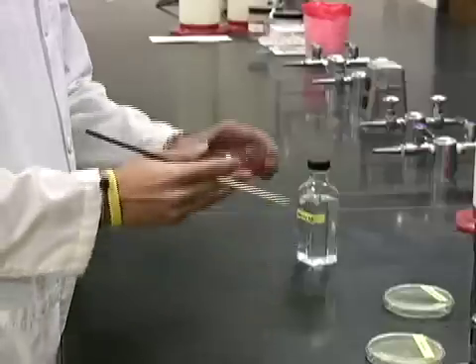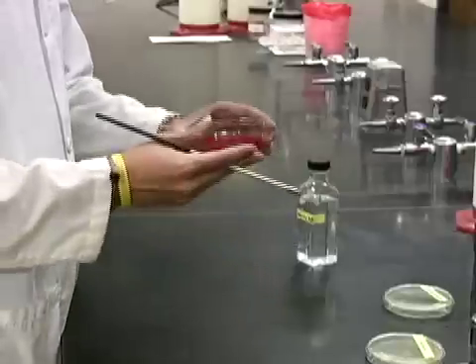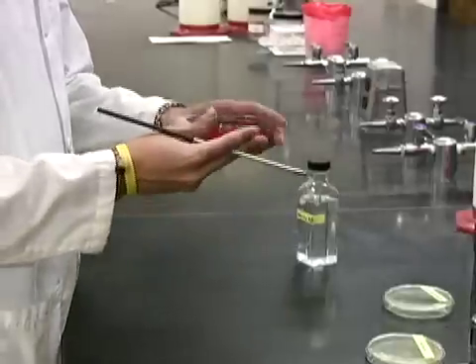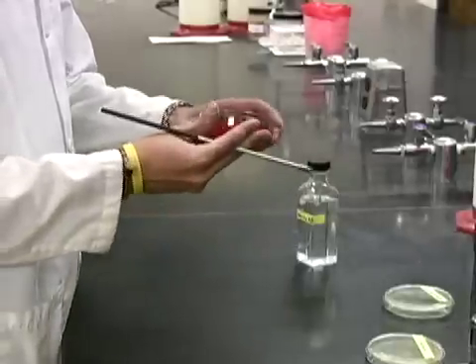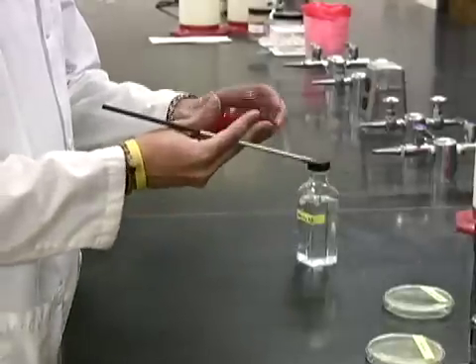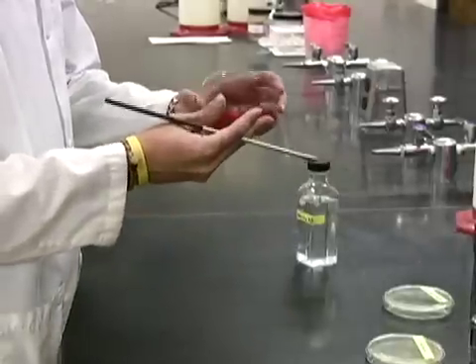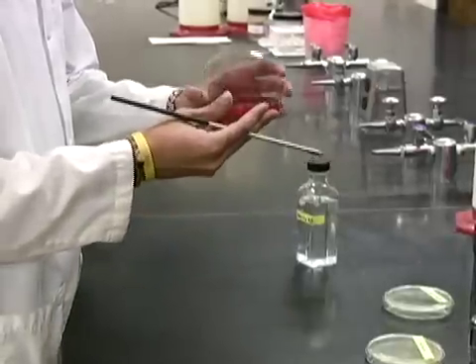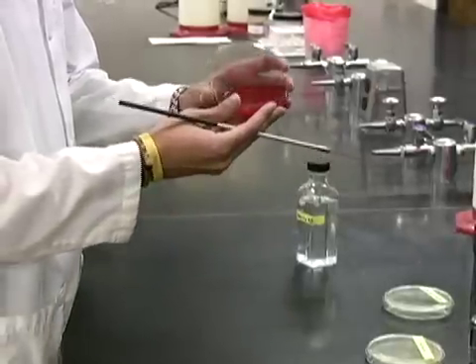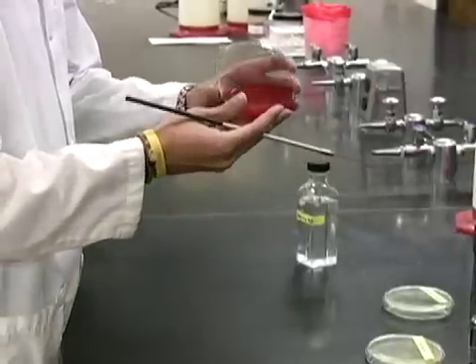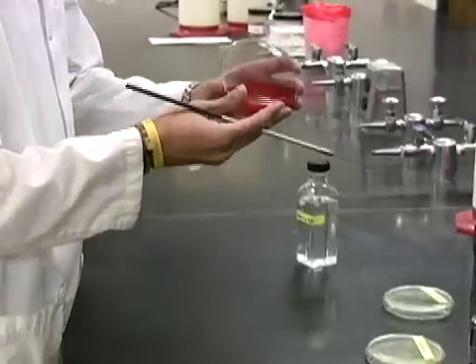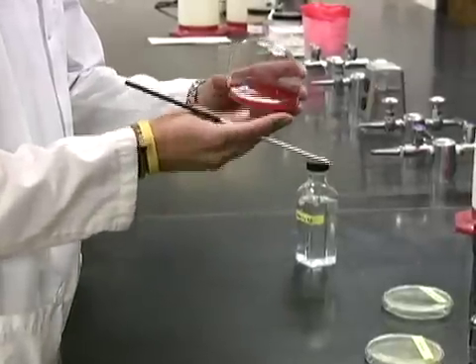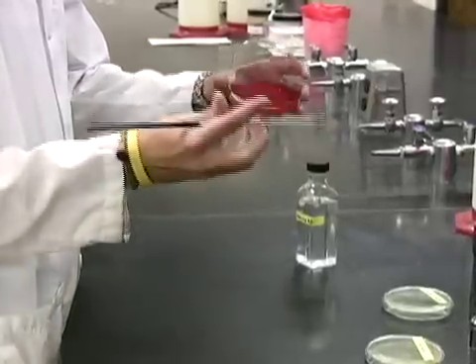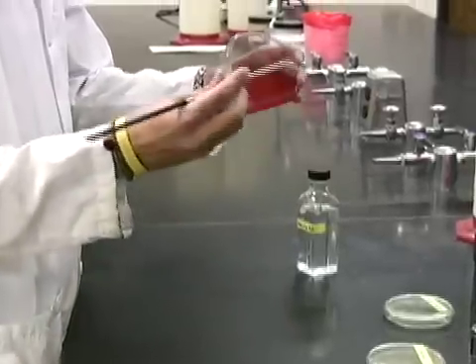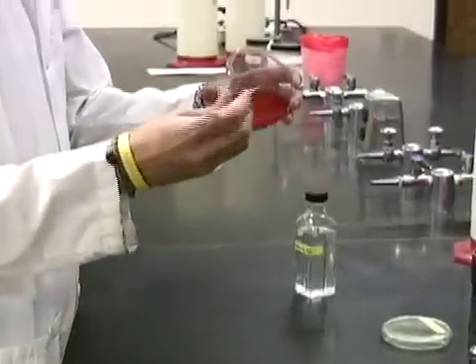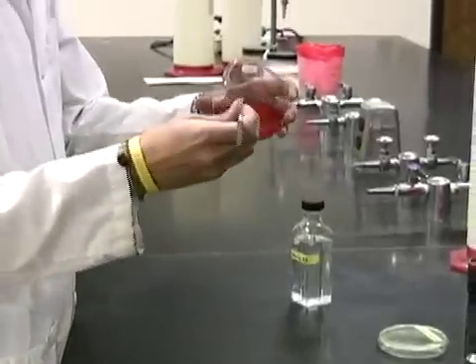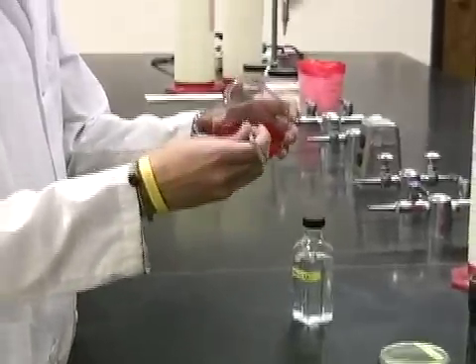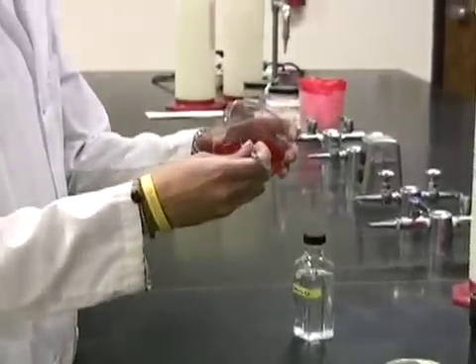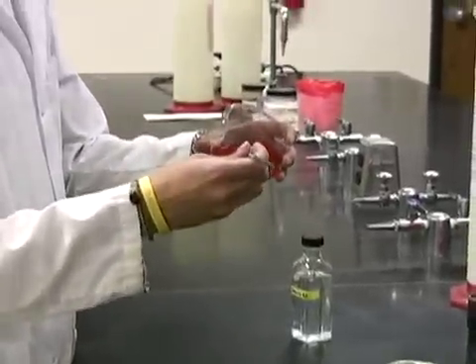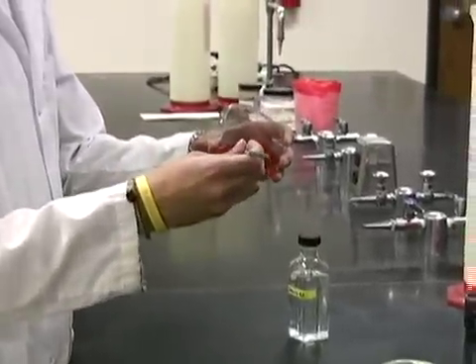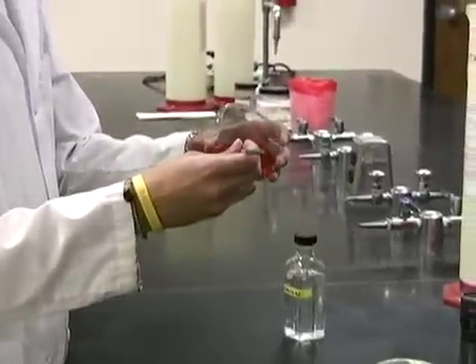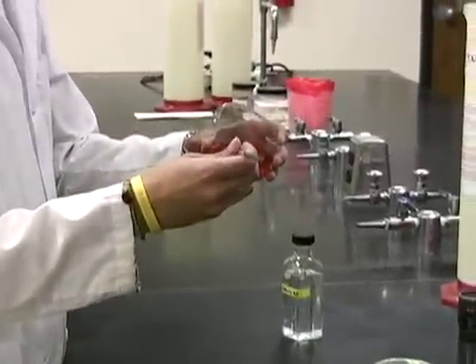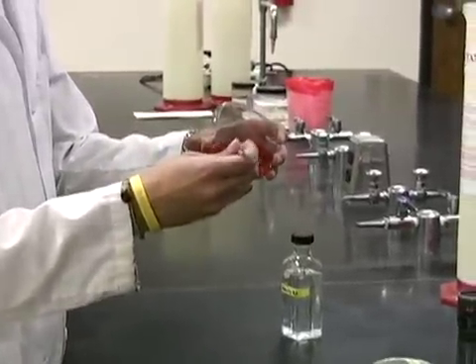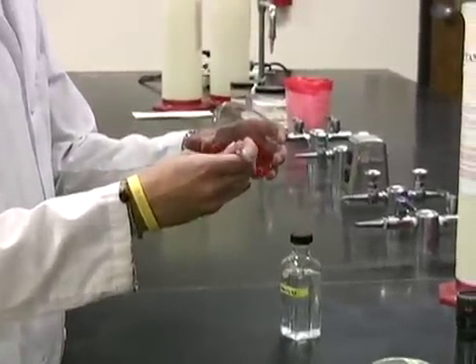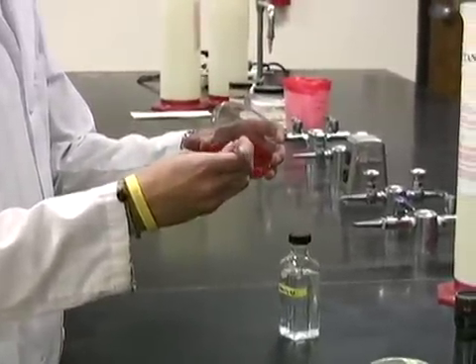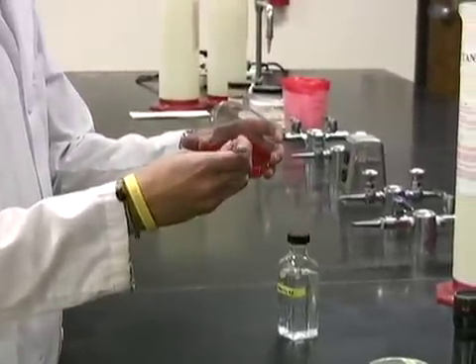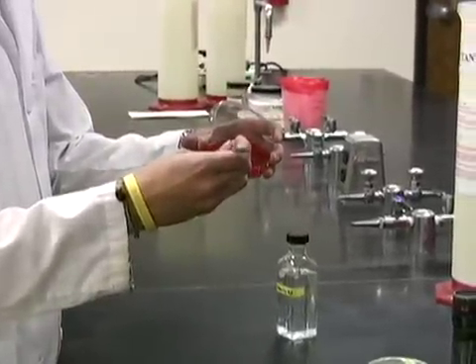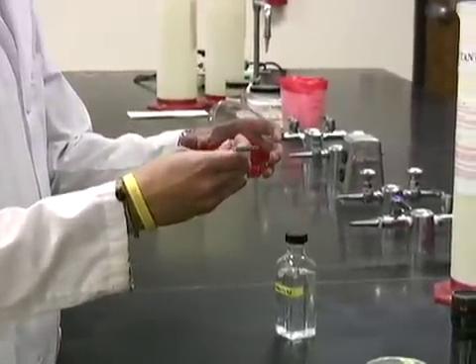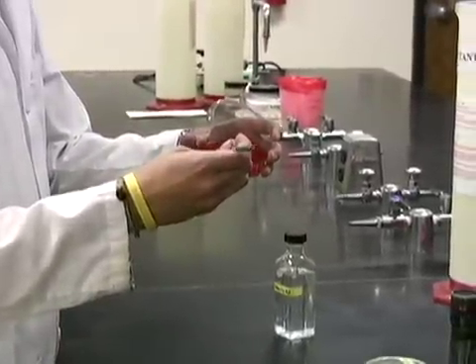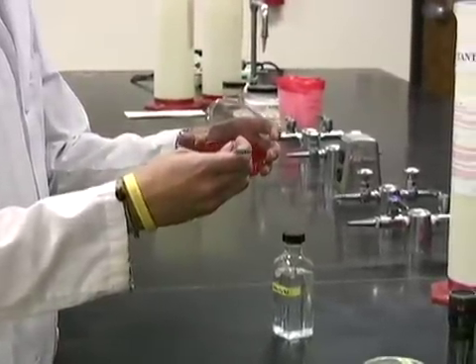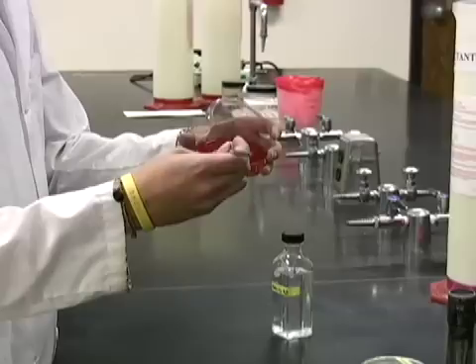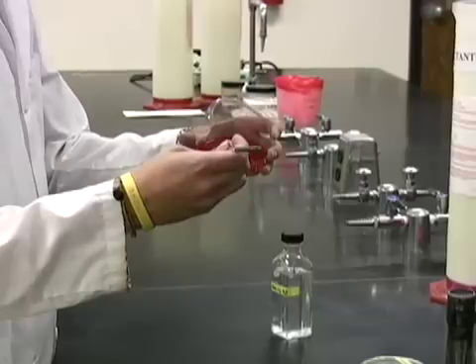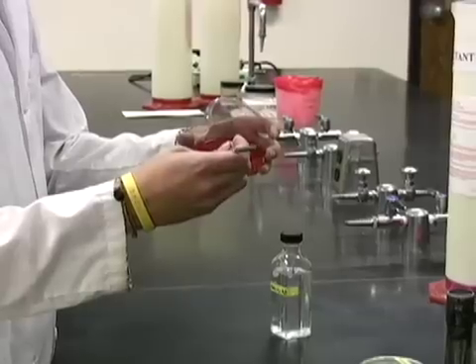Do the same thing to the other half of the plate. Invert the plate and place it in the incubation bucket on the side bench.